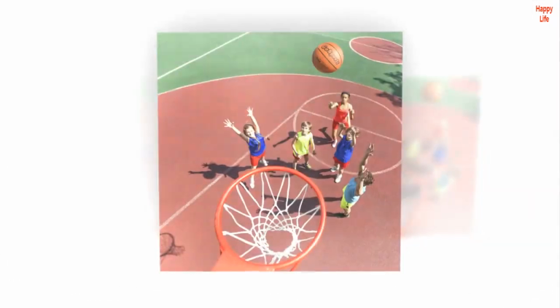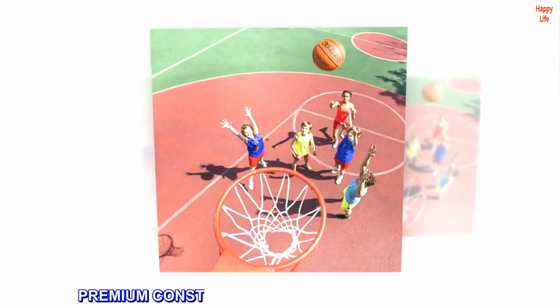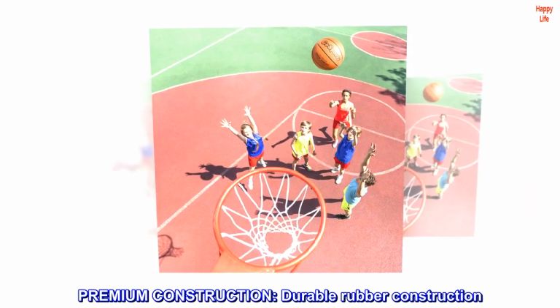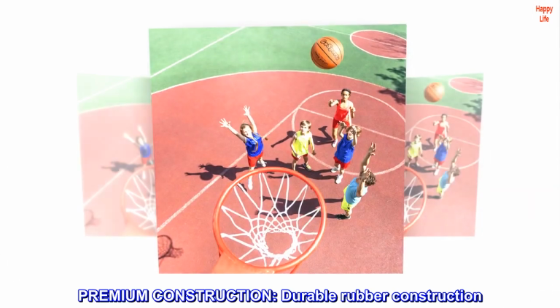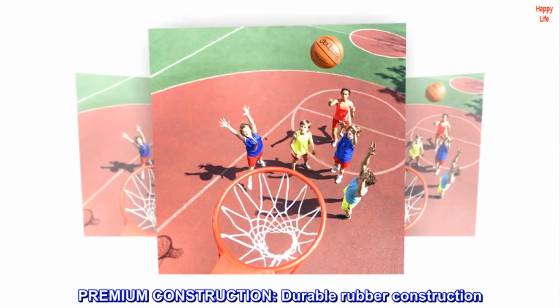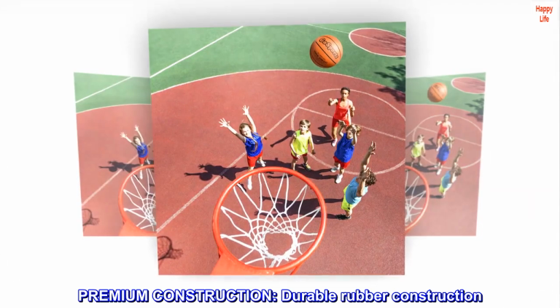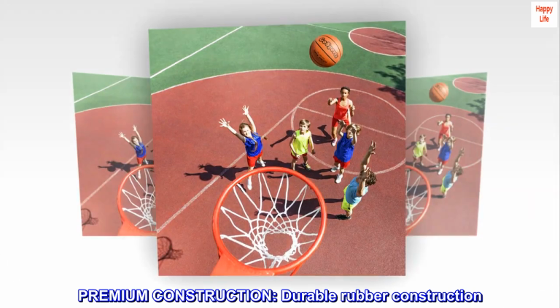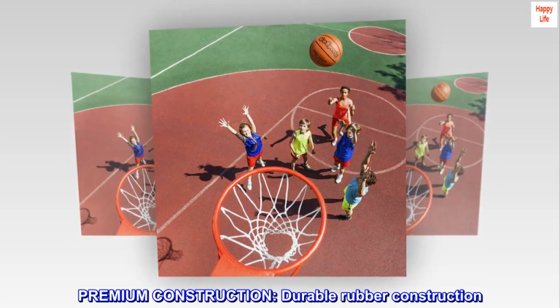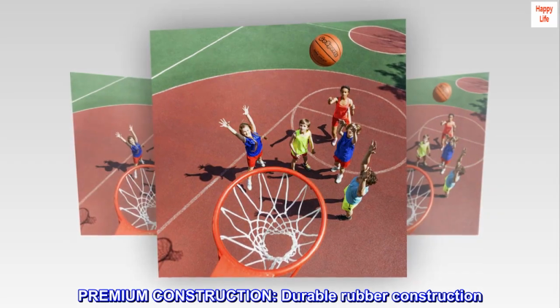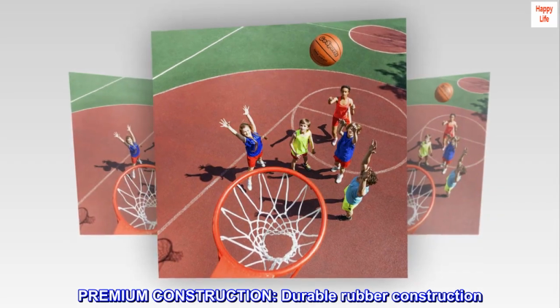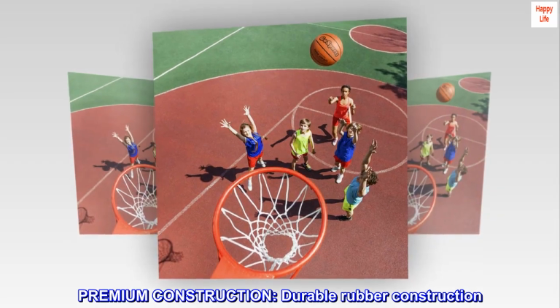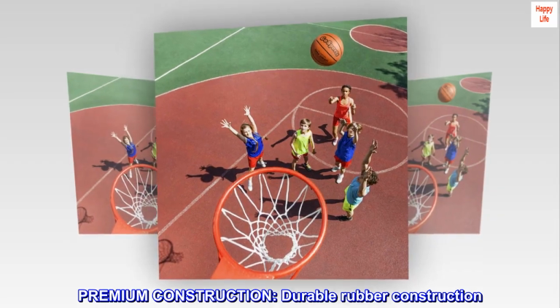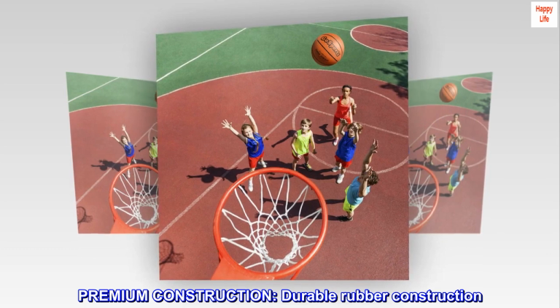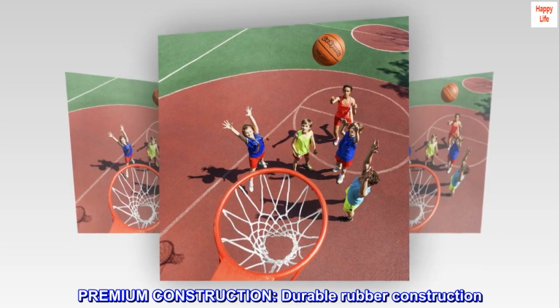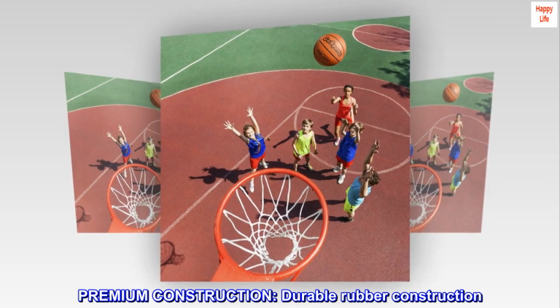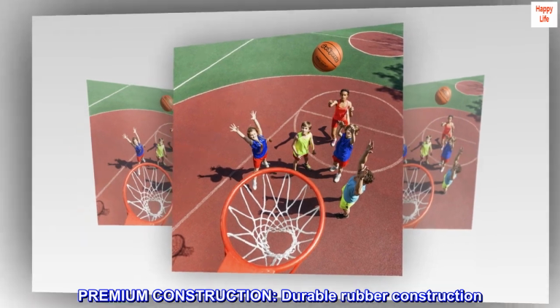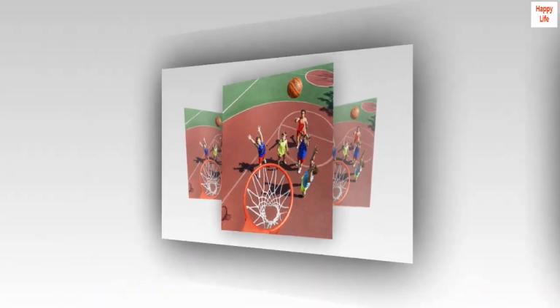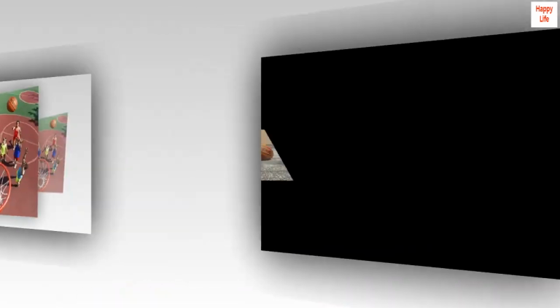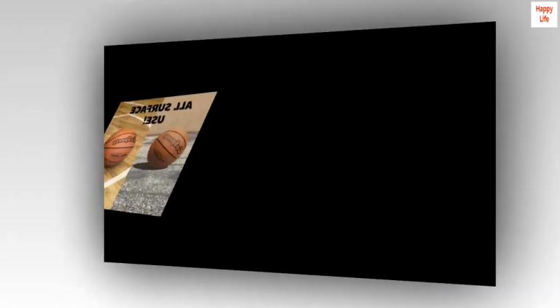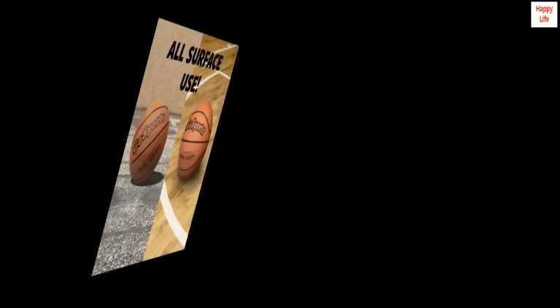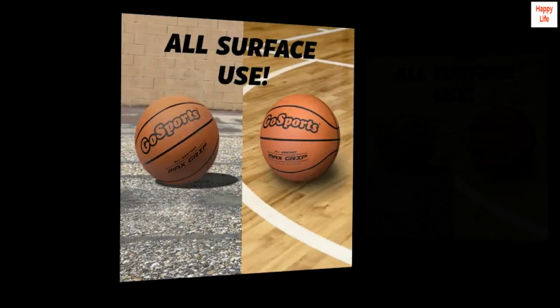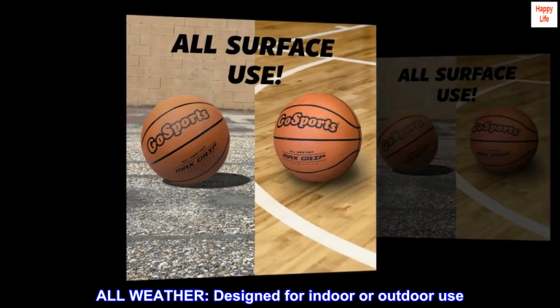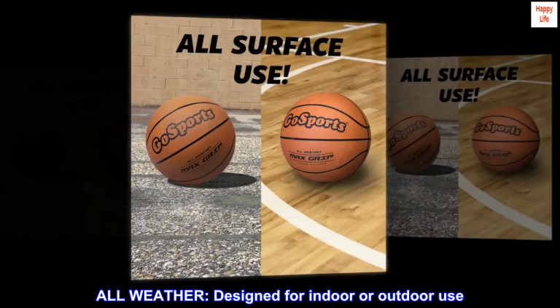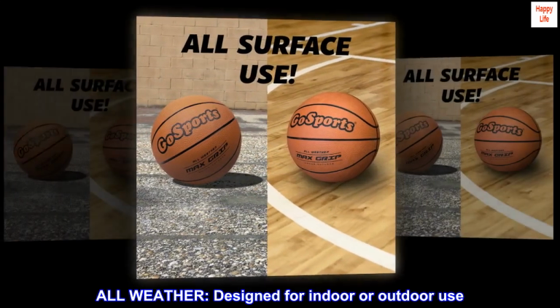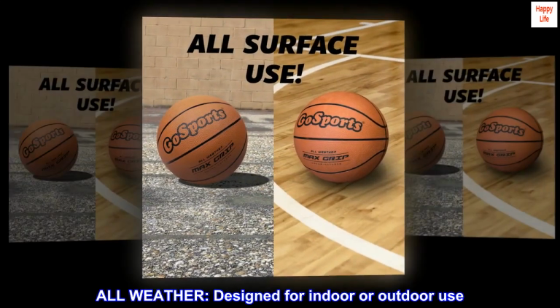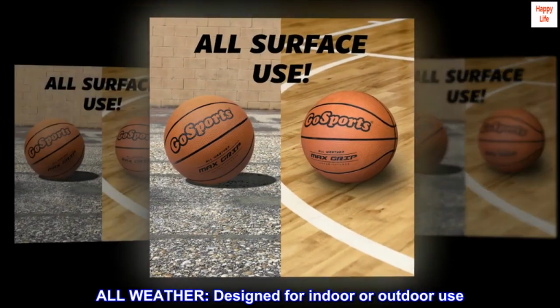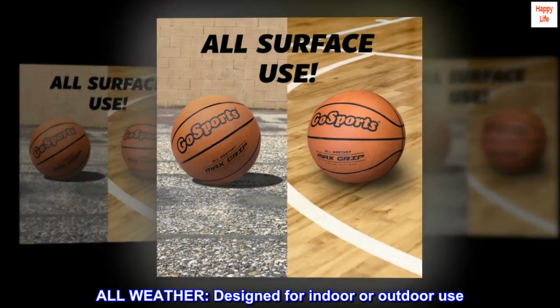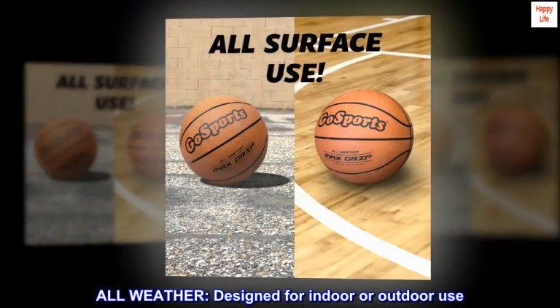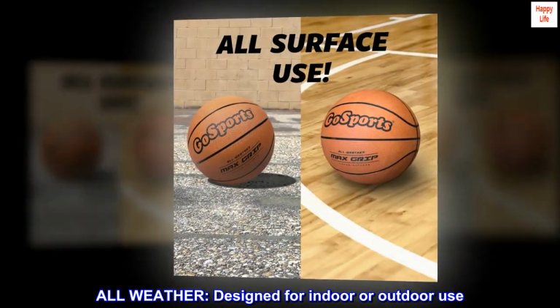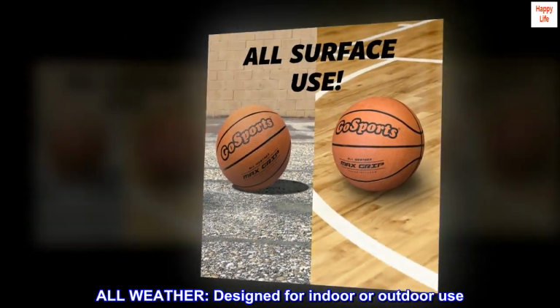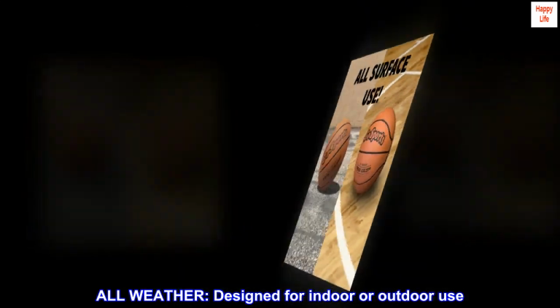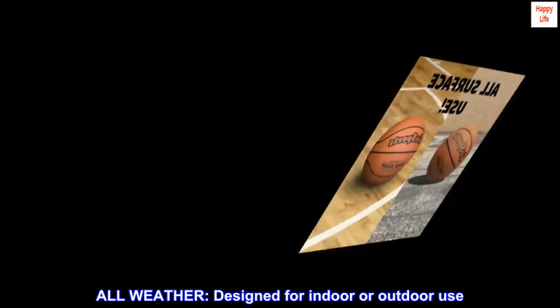Premium Construction. Durable rubber construction. All-Weather. Designed for indoor or outdoor use.